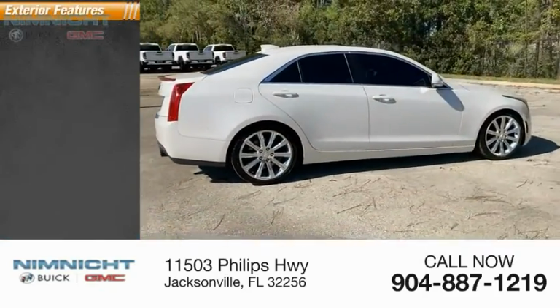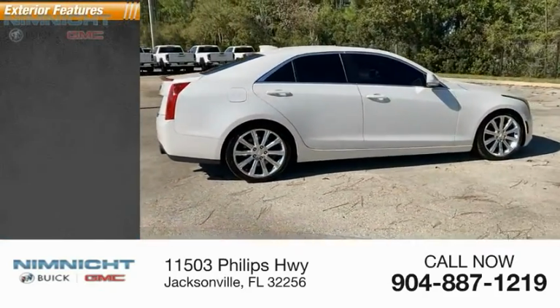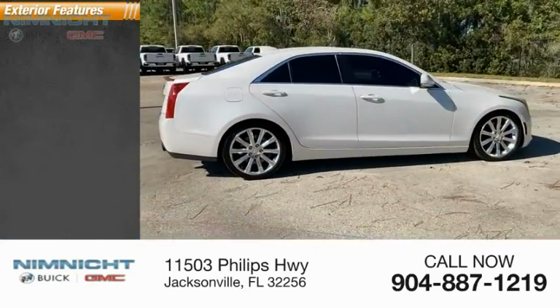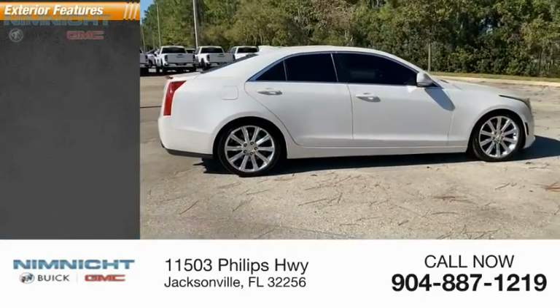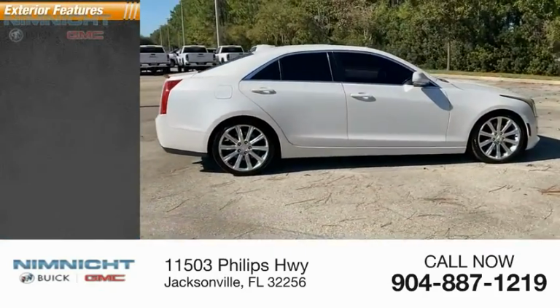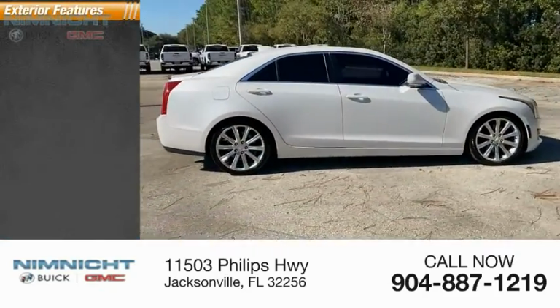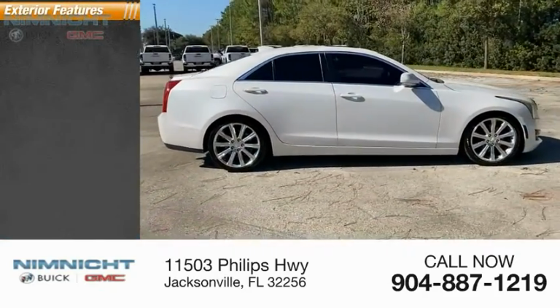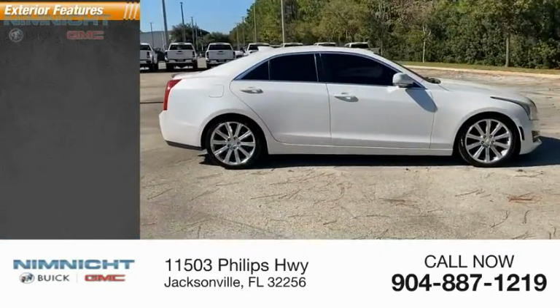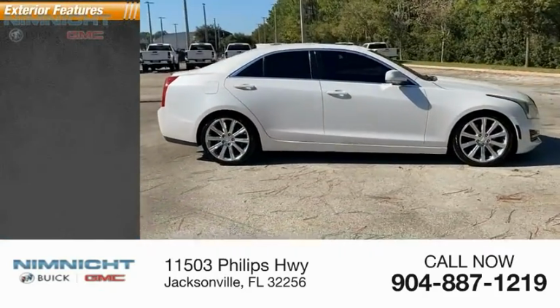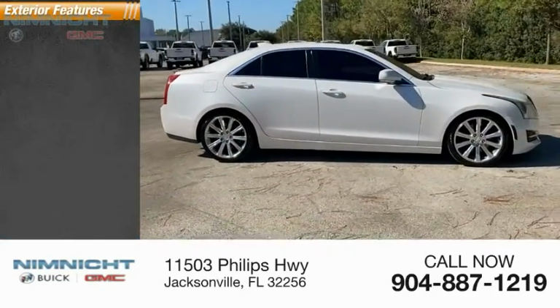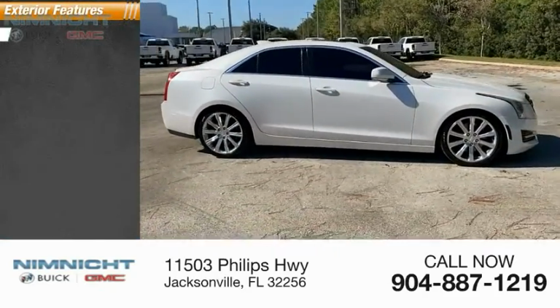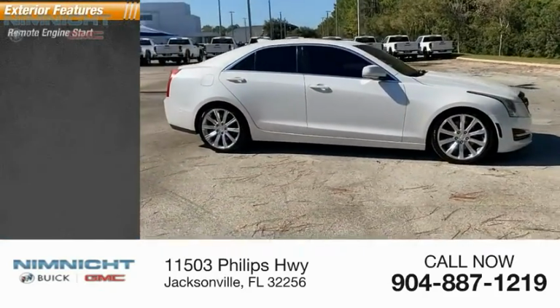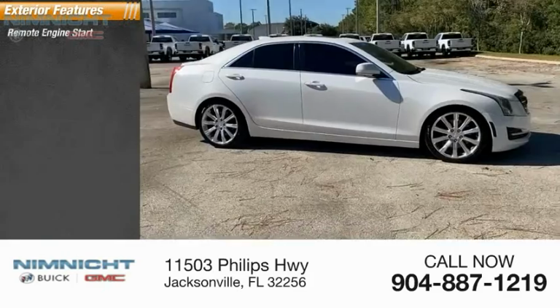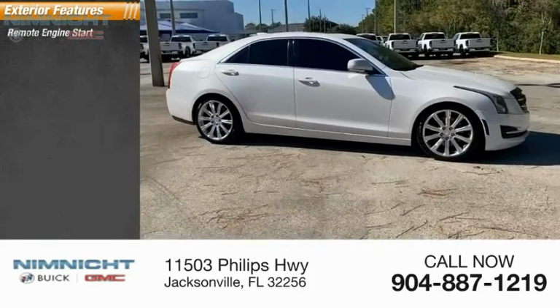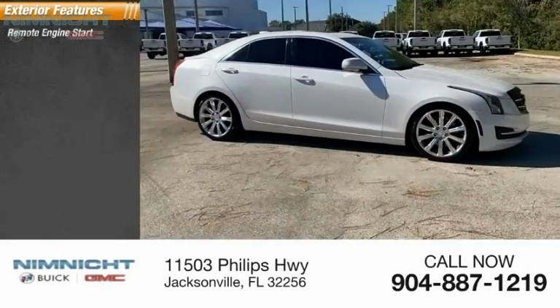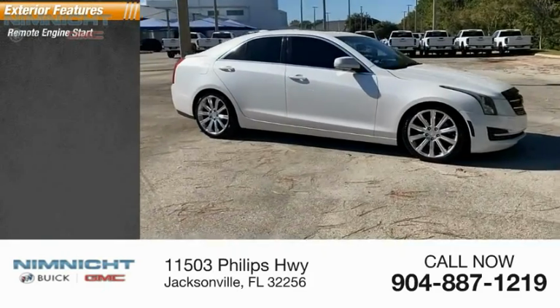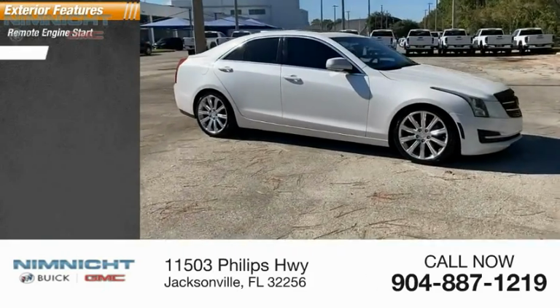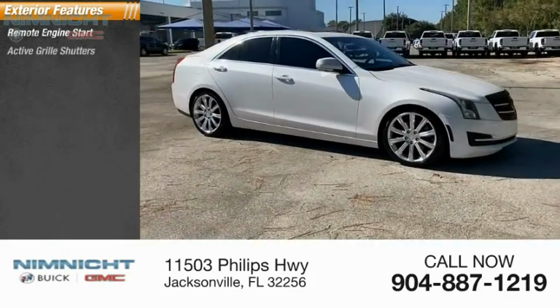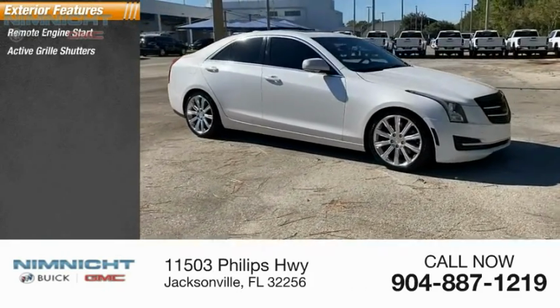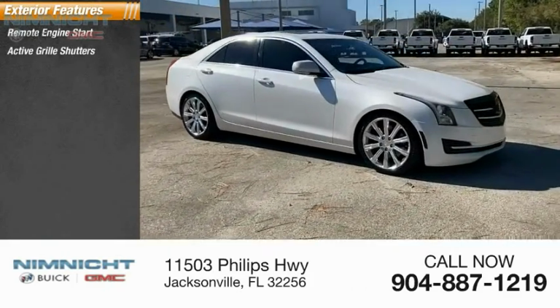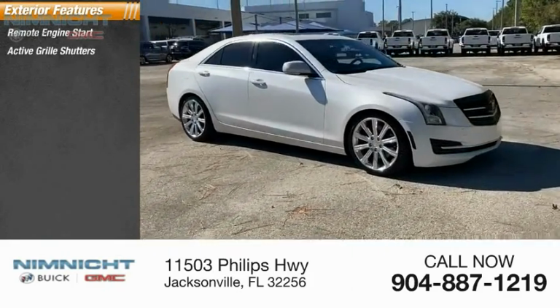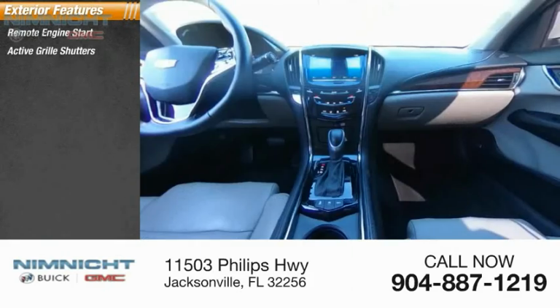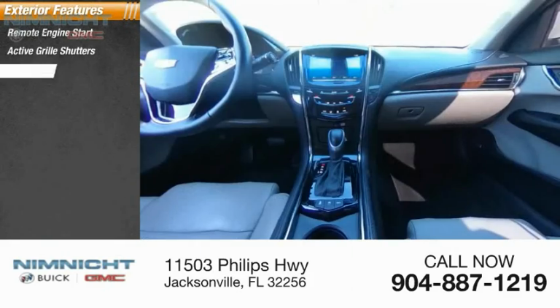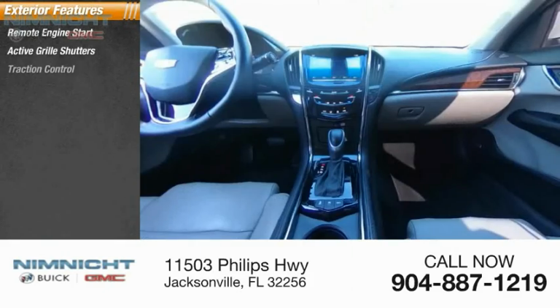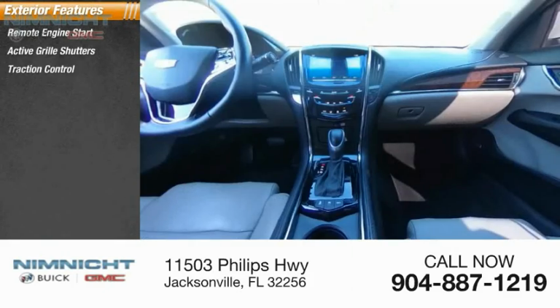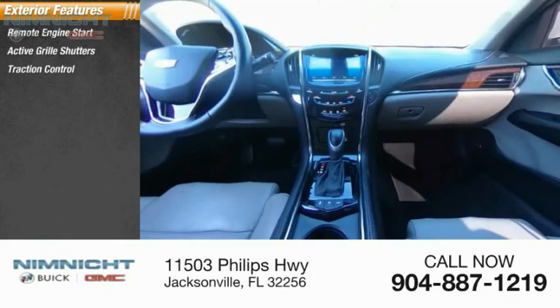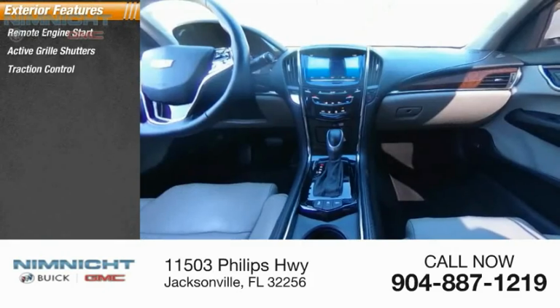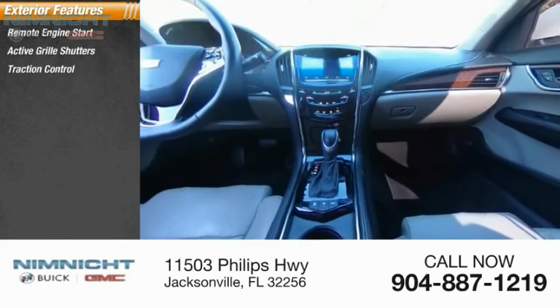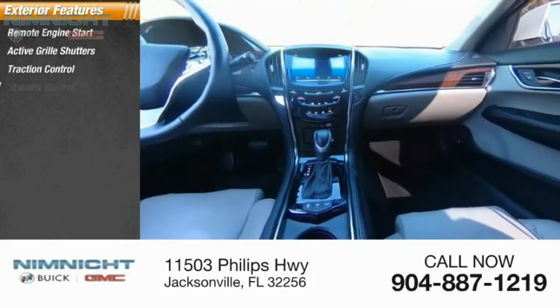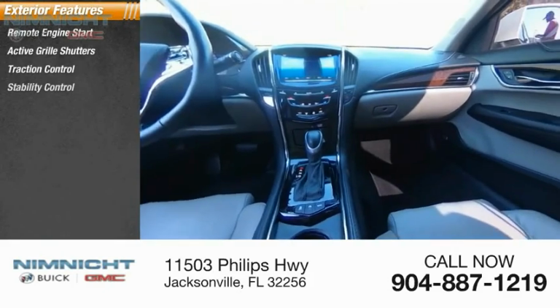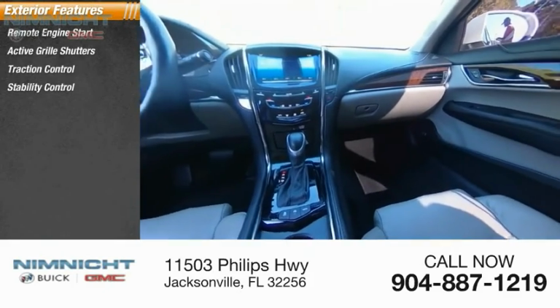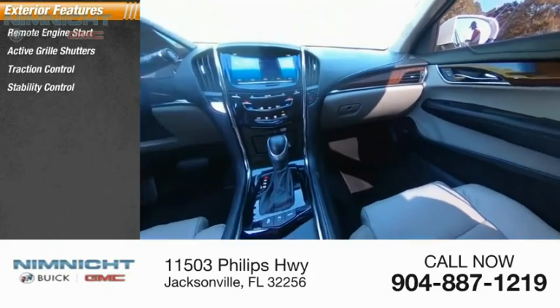Here are some of this vehicle's great options: remote engine start, active grille shutters, traction control, stability control.